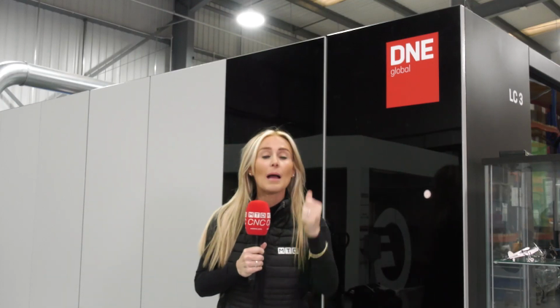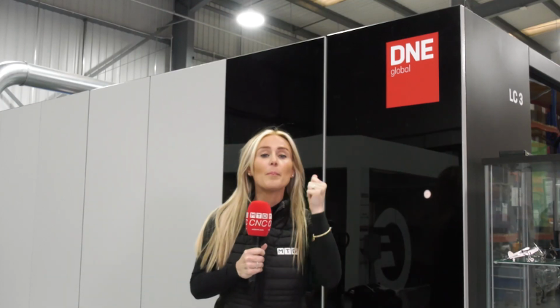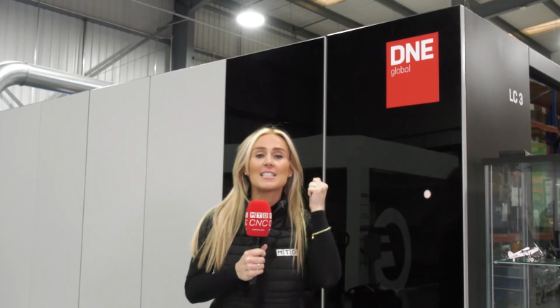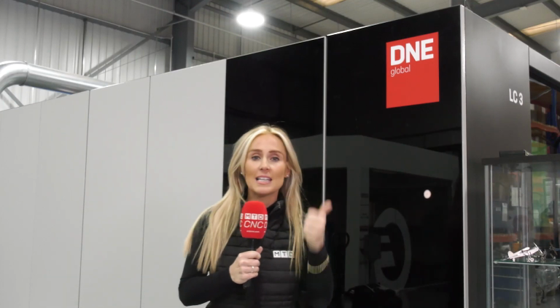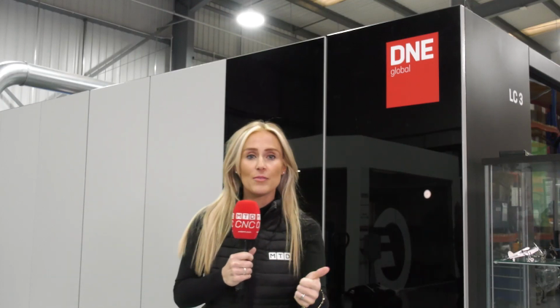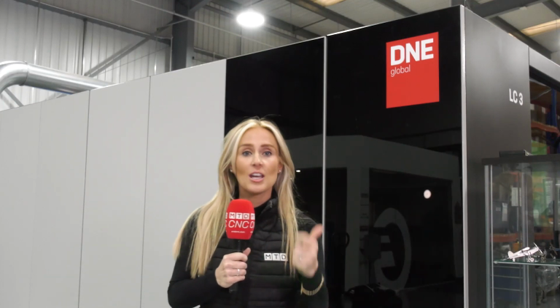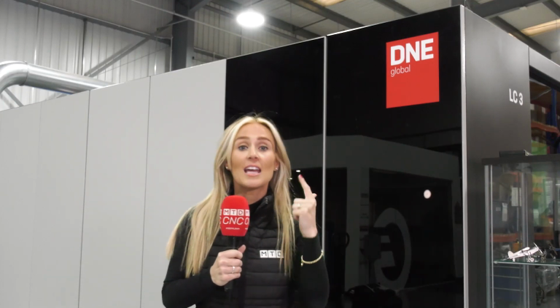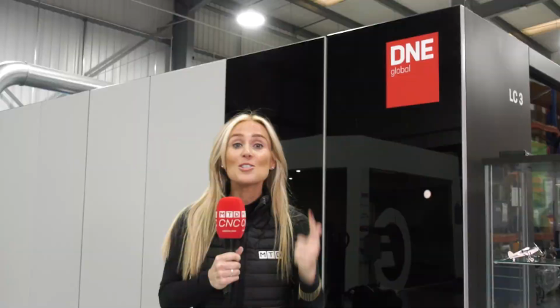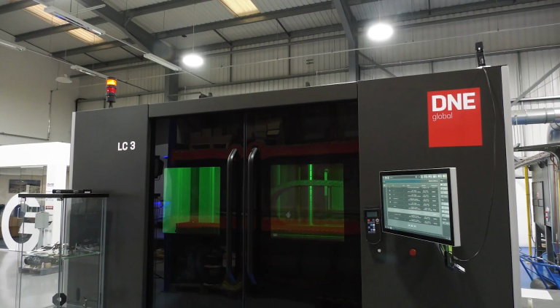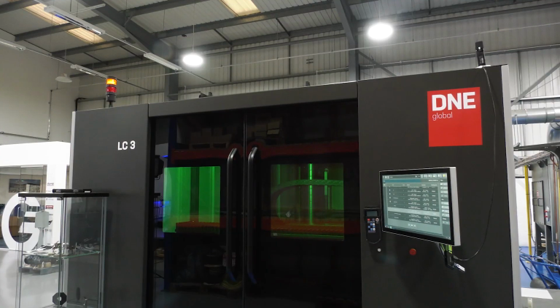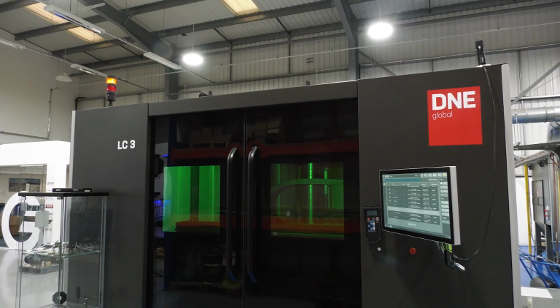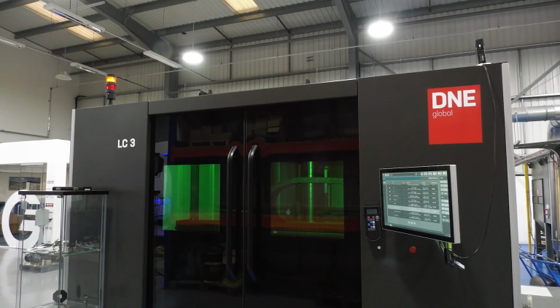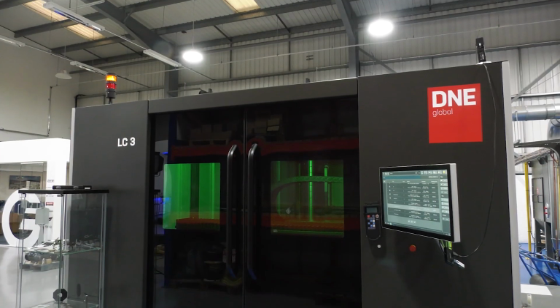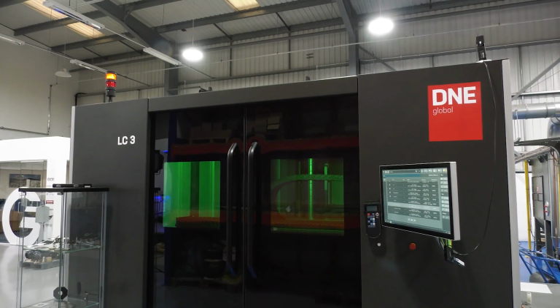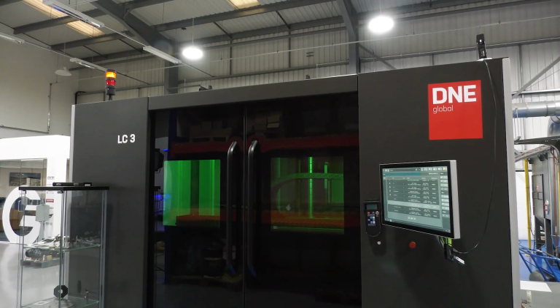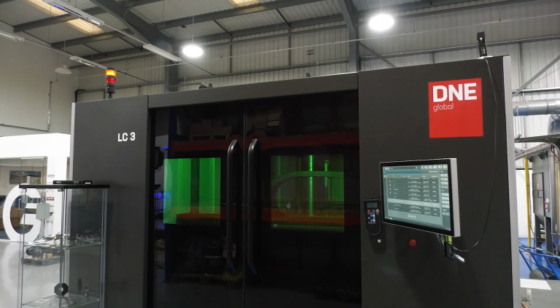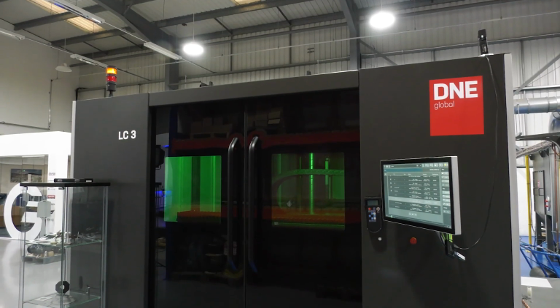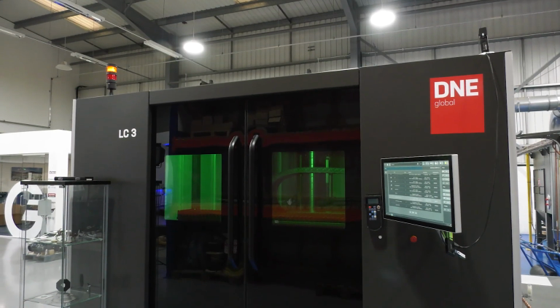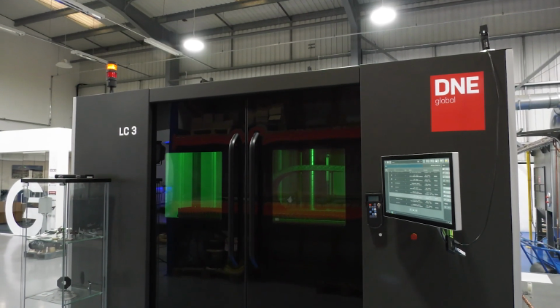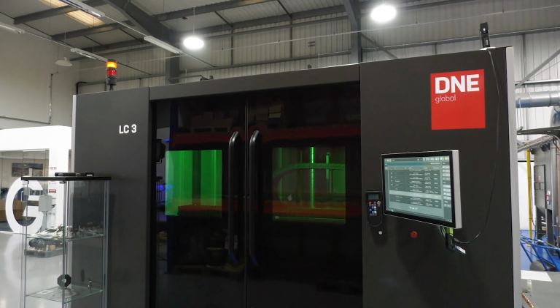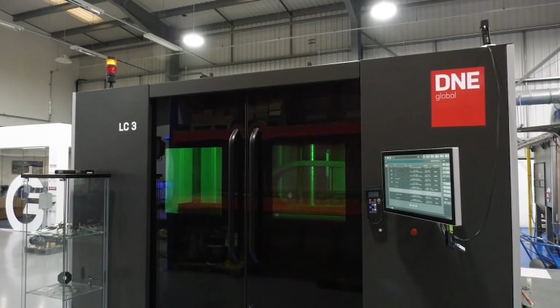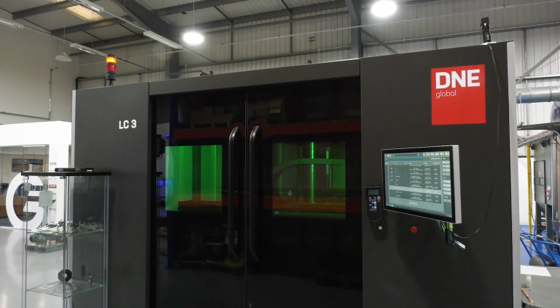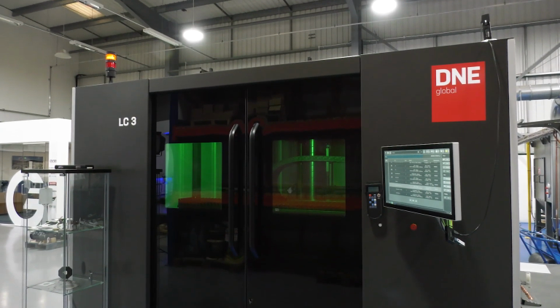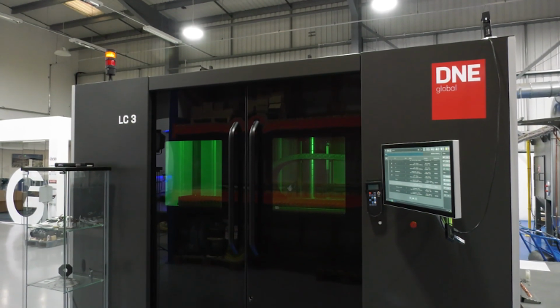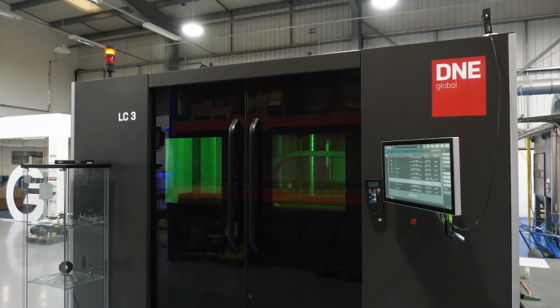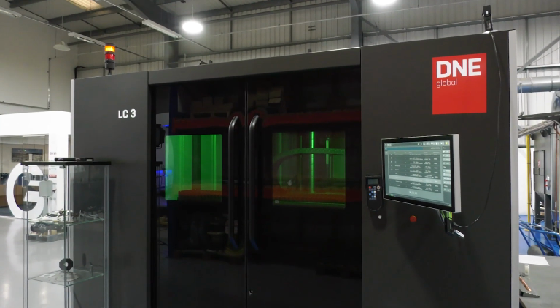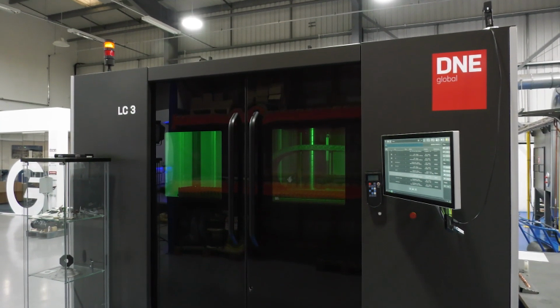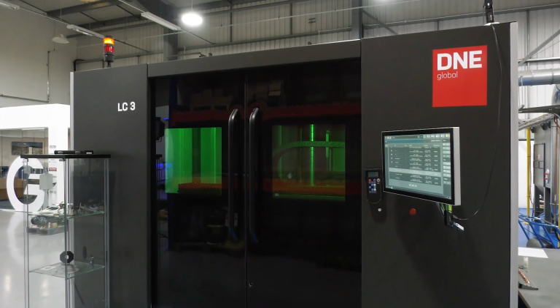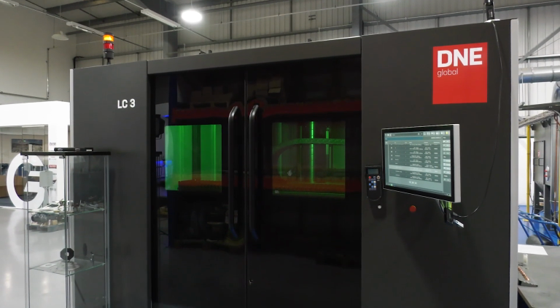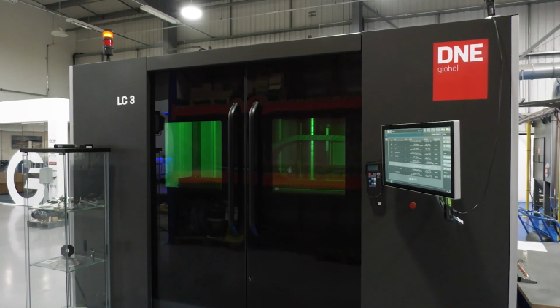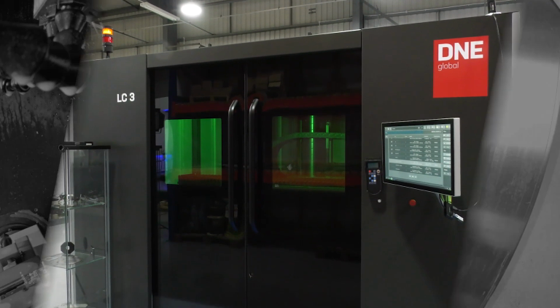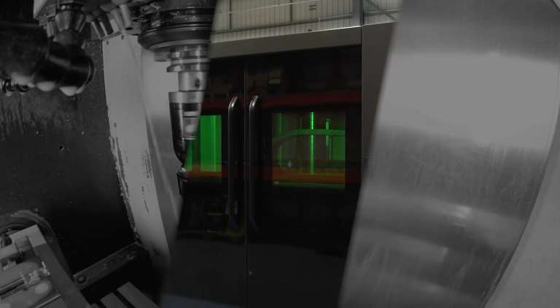This machine is ready and available. It can be delivered, installed, and running straight out of the box in less than a week on your shop floor.